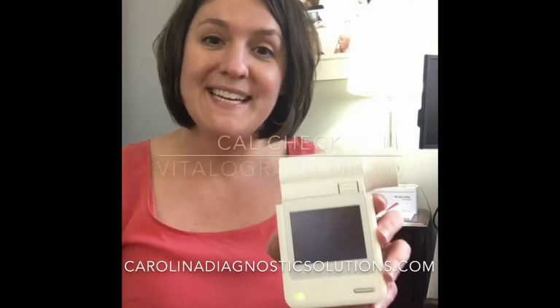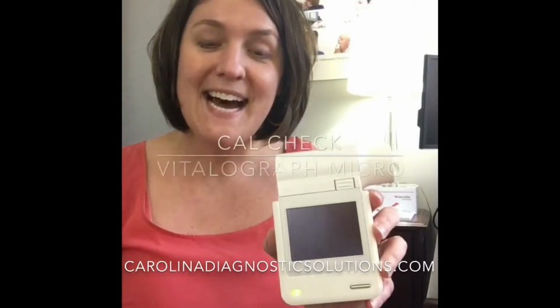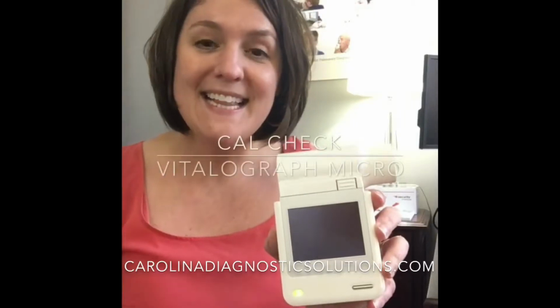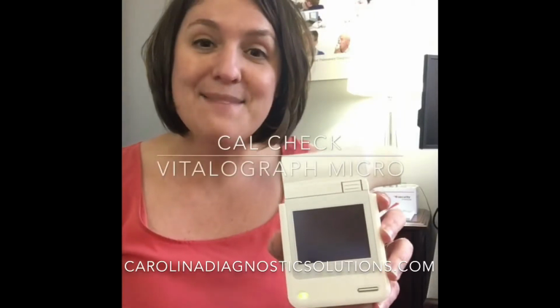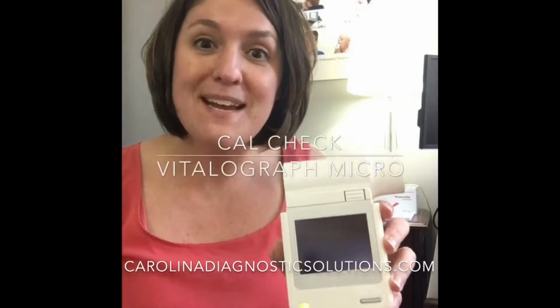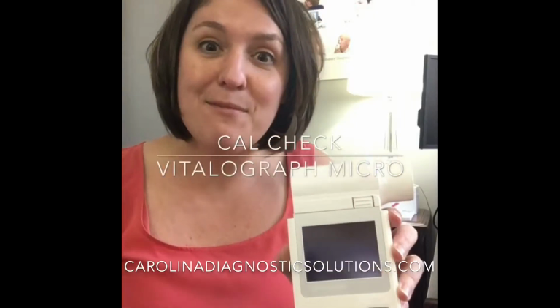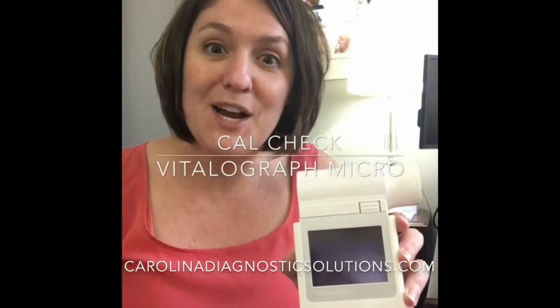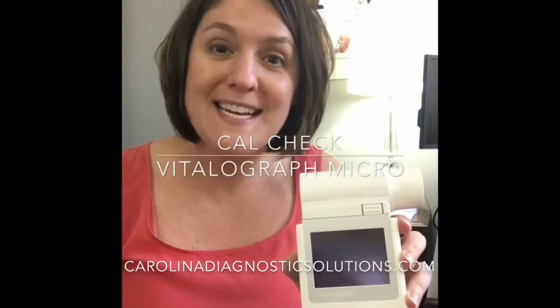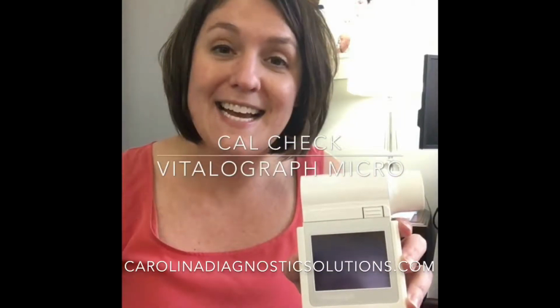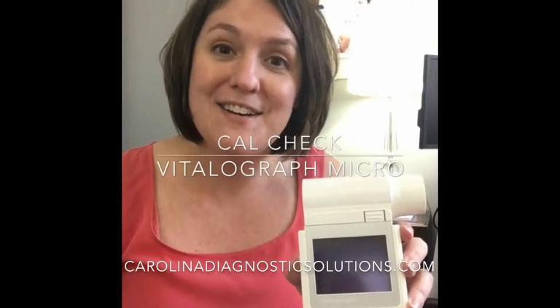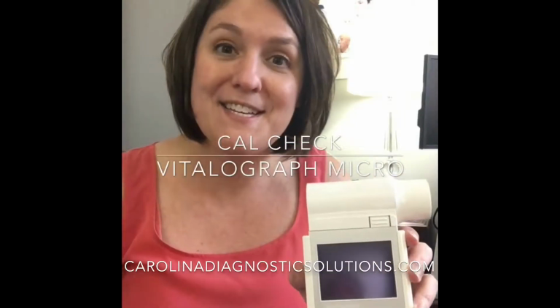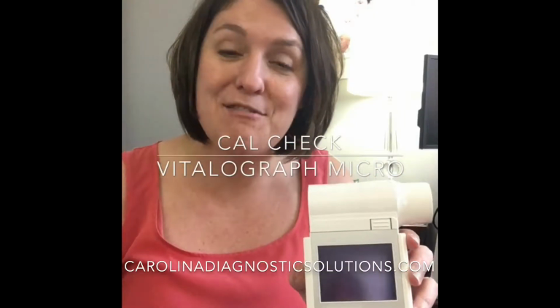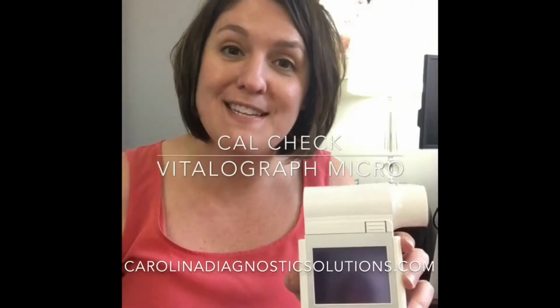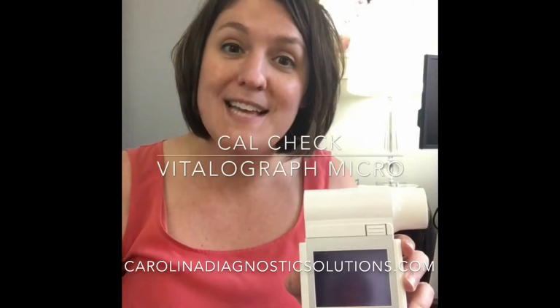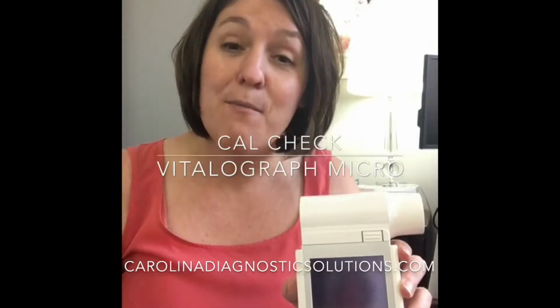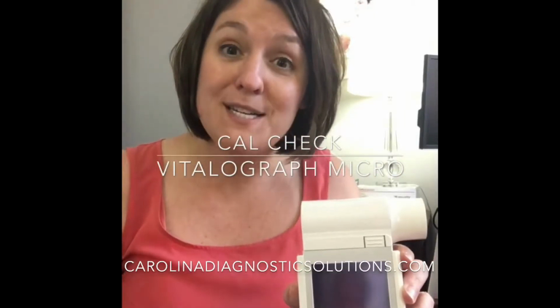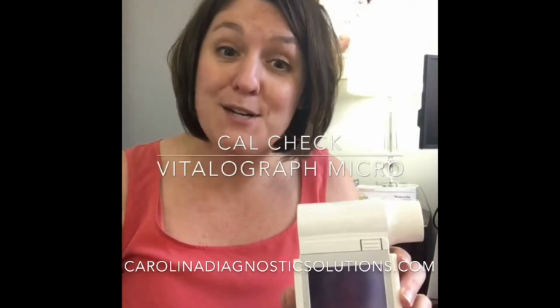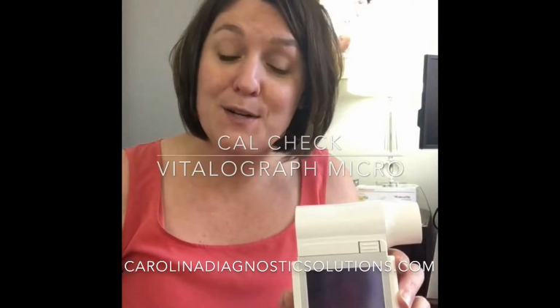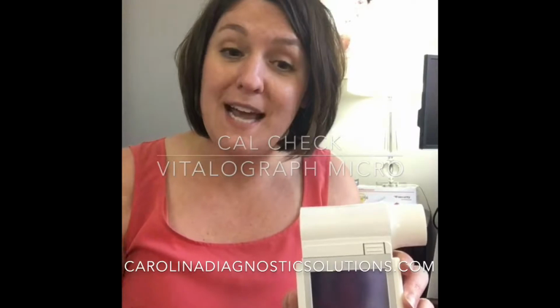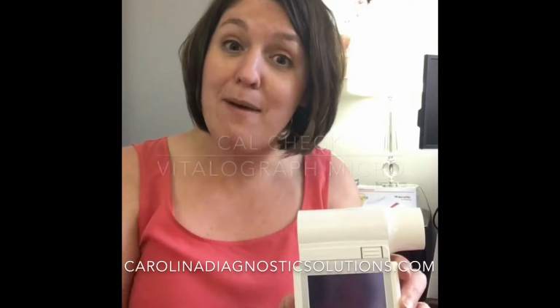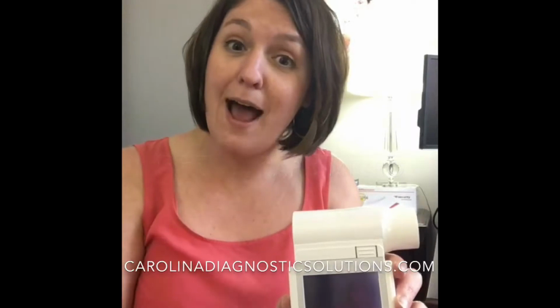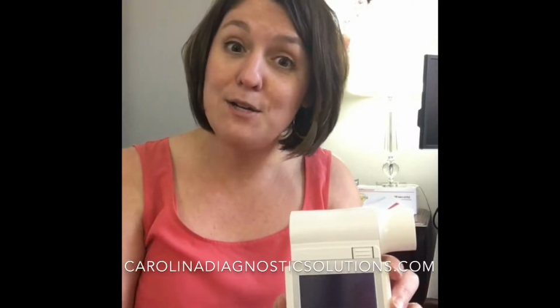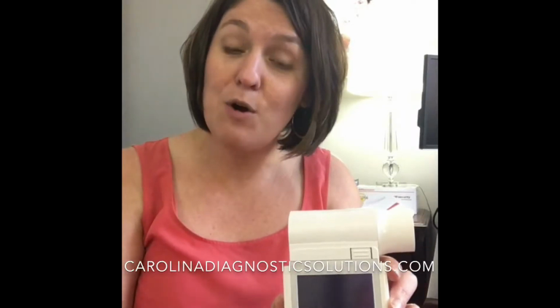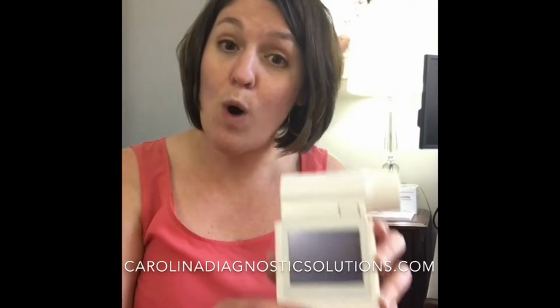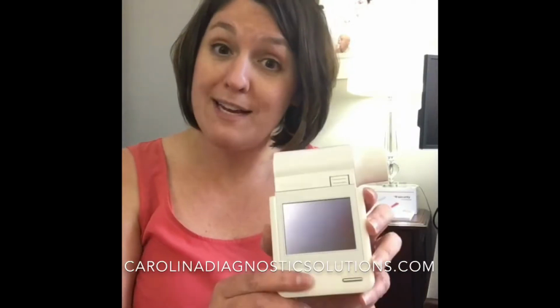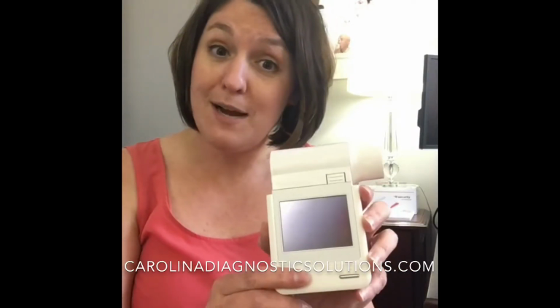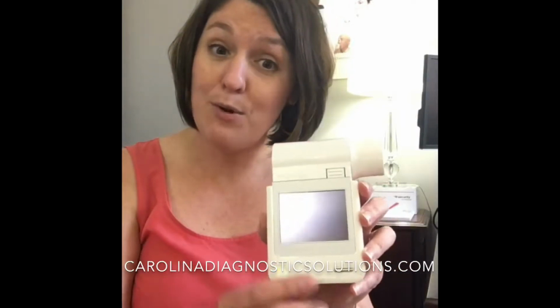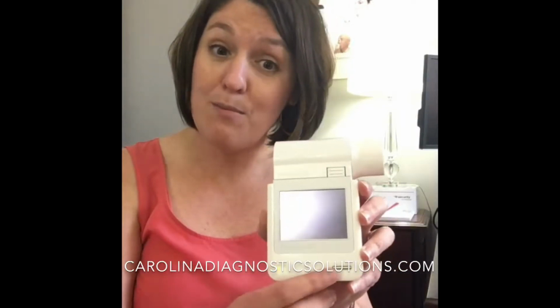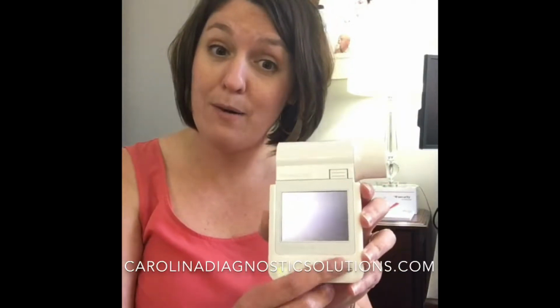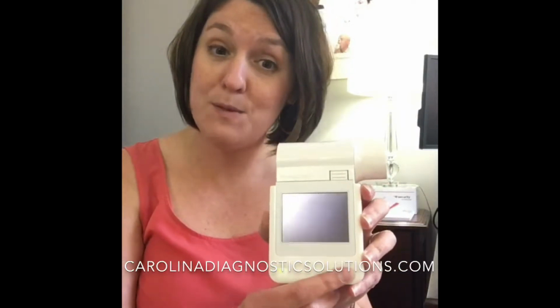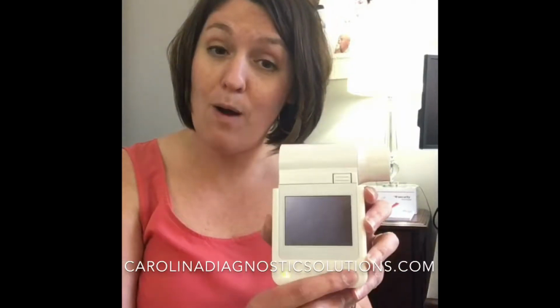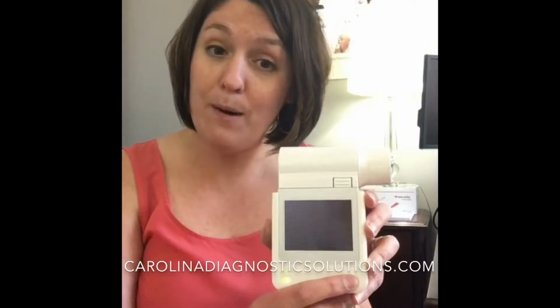Hi, this is Amanda from Carolina Diagnostic Solutions. I want to talk to you all today about how to do a quality check on your microspirometer.